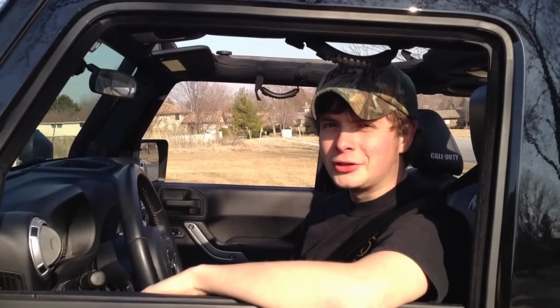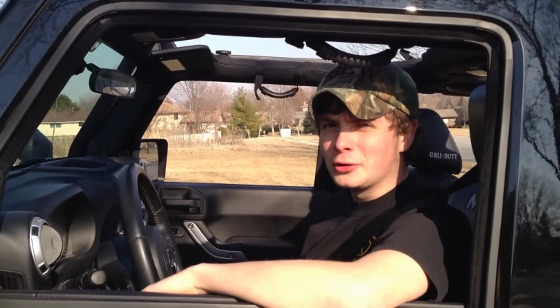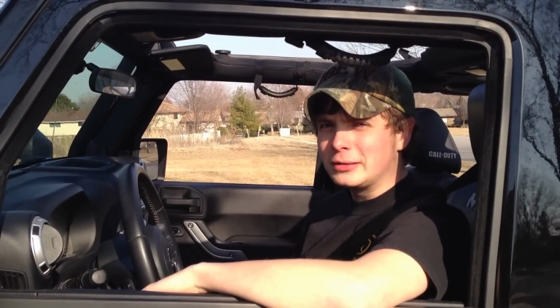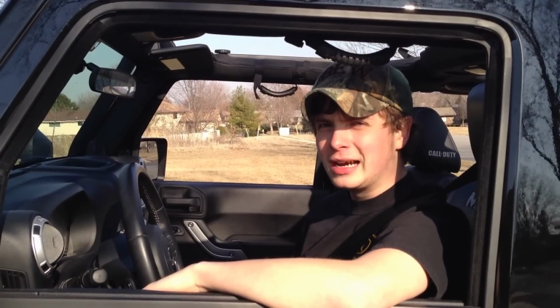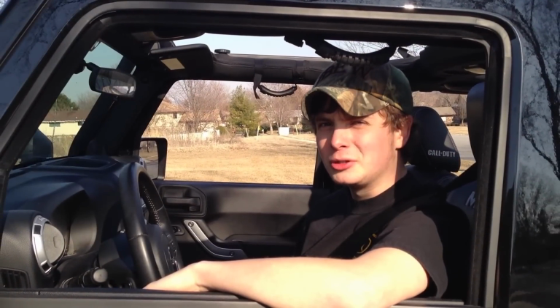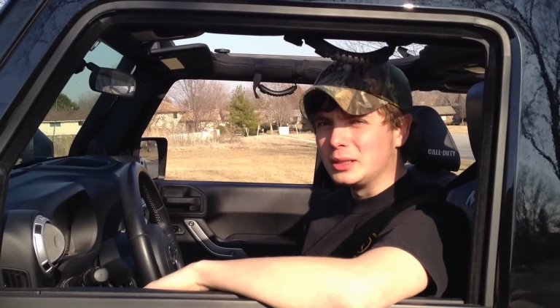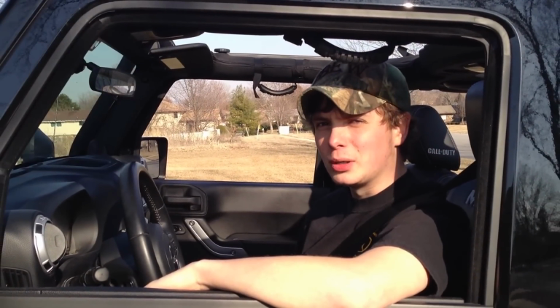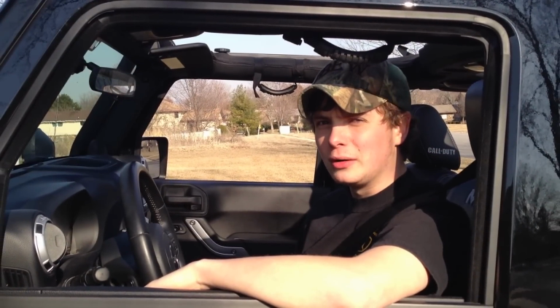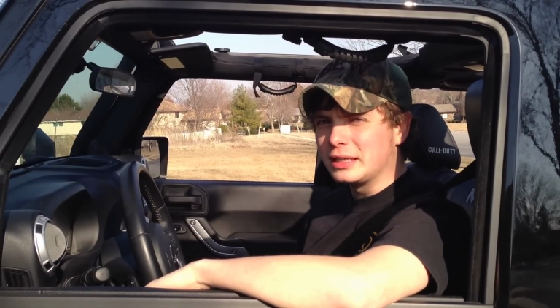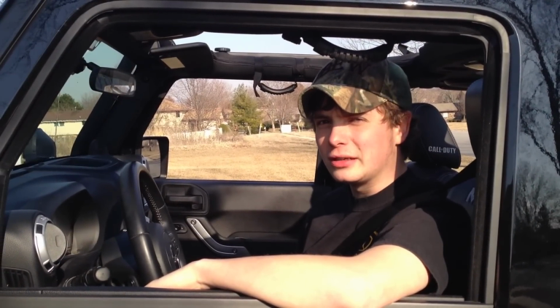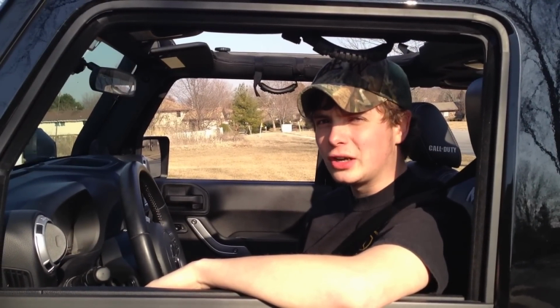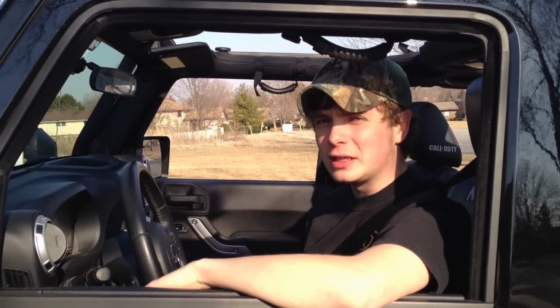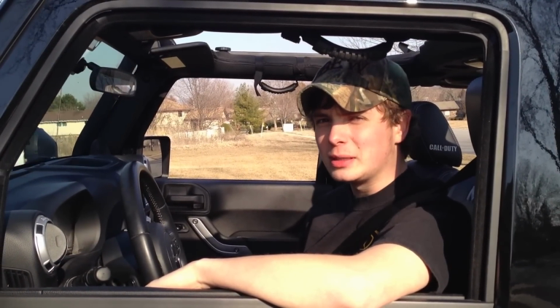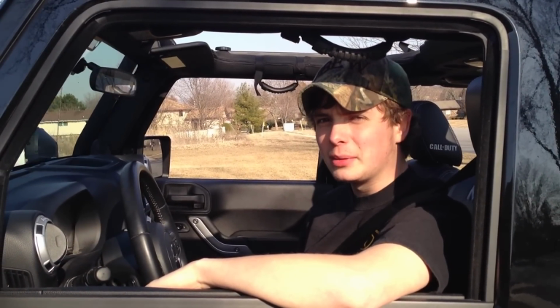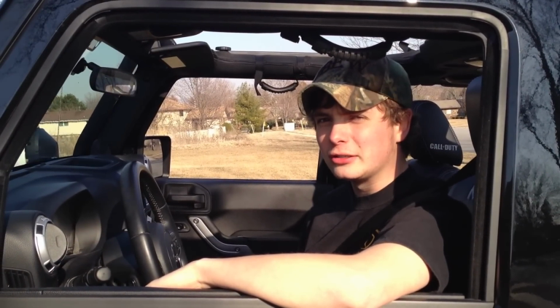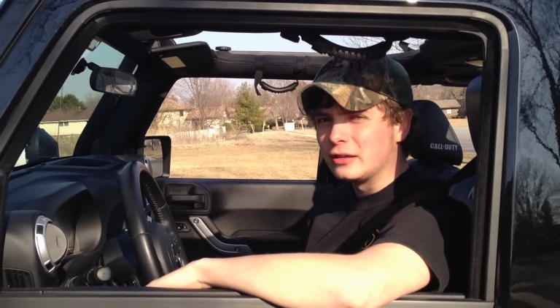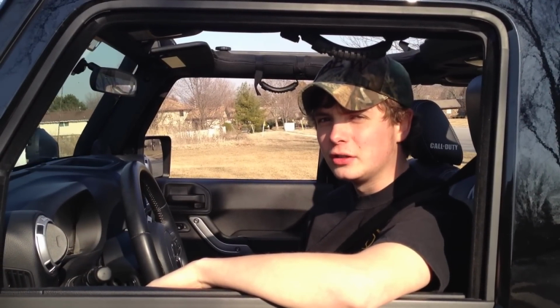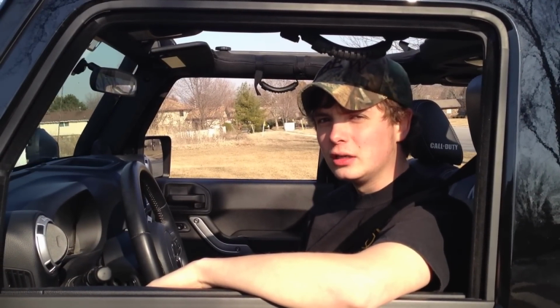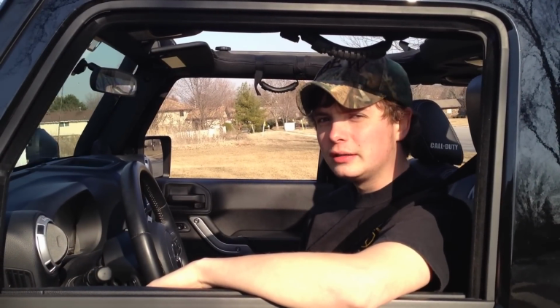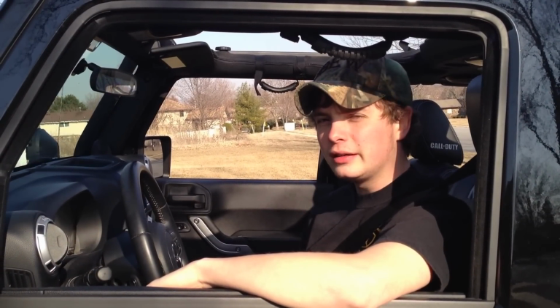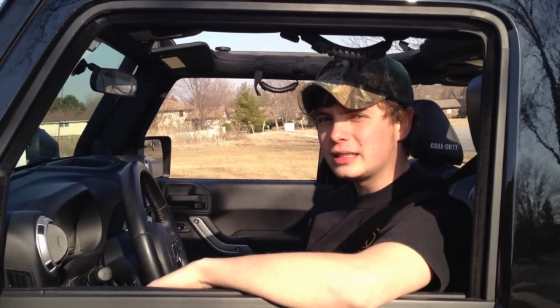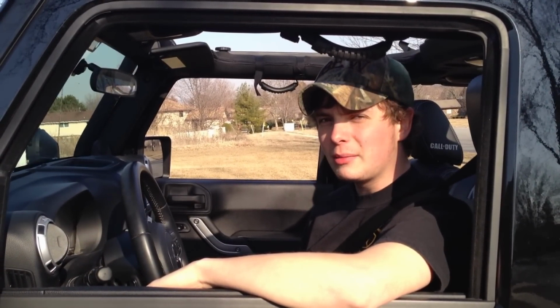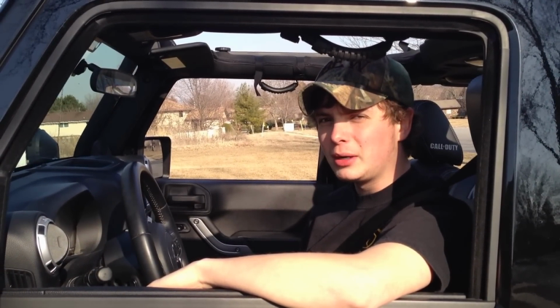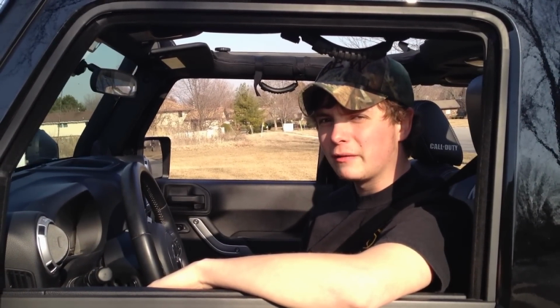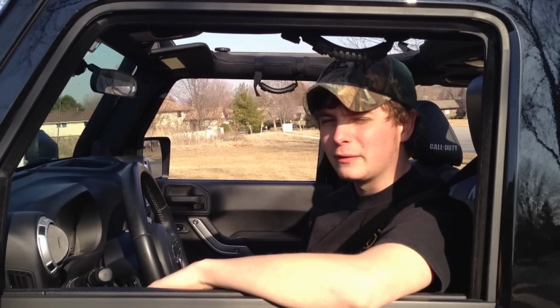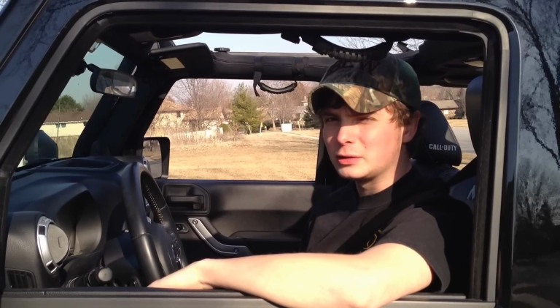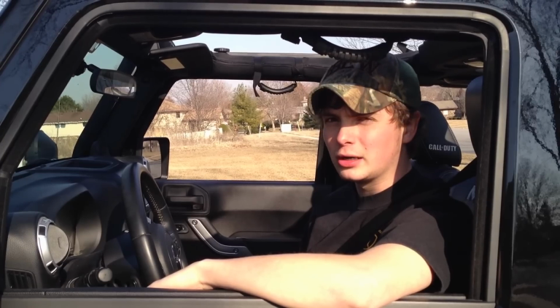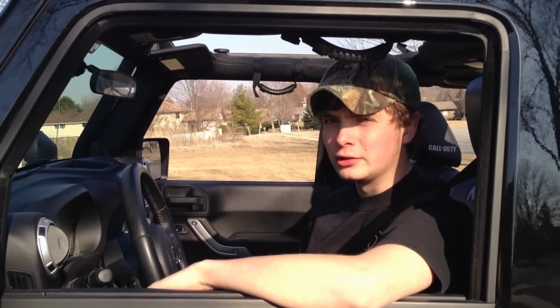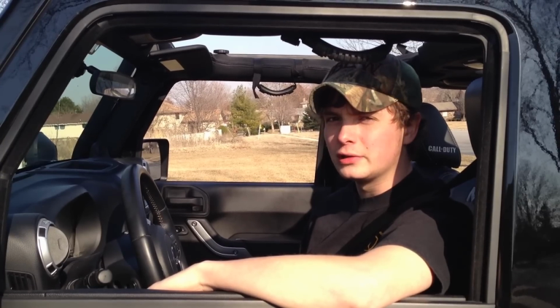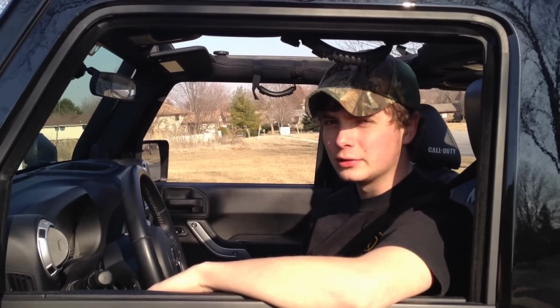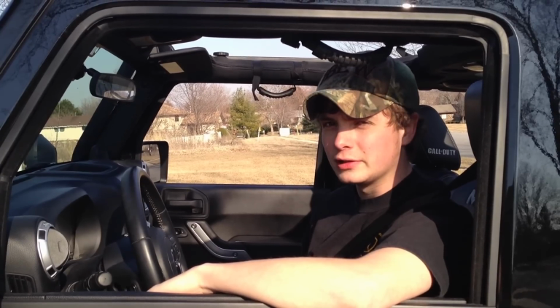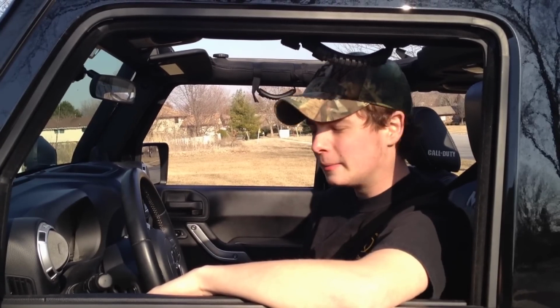After two or three times, you'll be a pro at taking a soft top down by yourself. Until next time, I'm Mike from Allfish Productions. See ya.